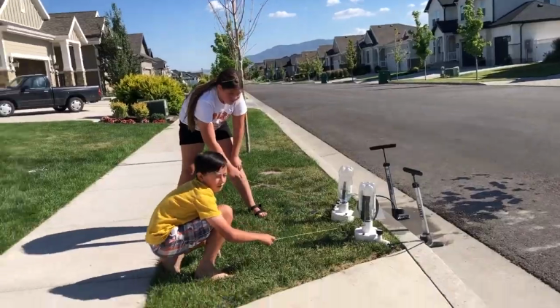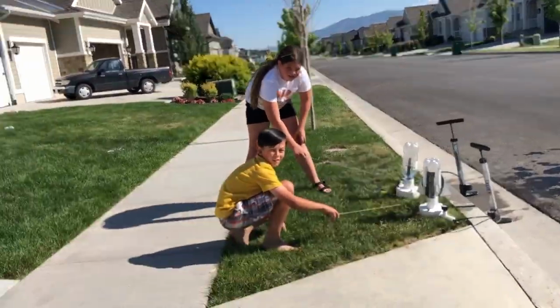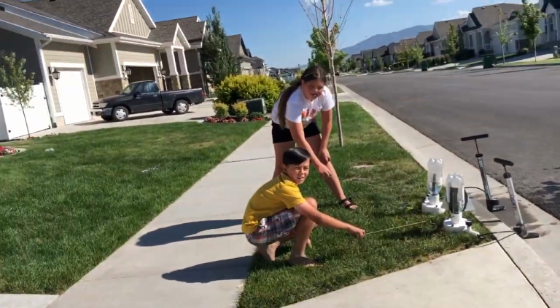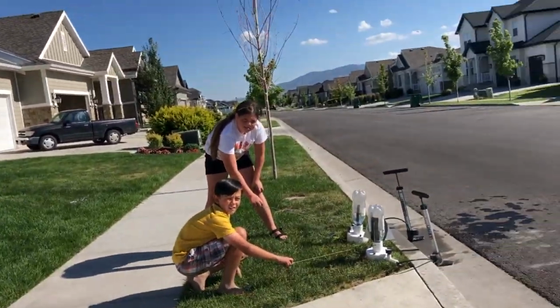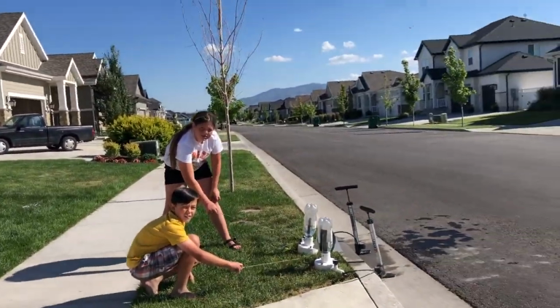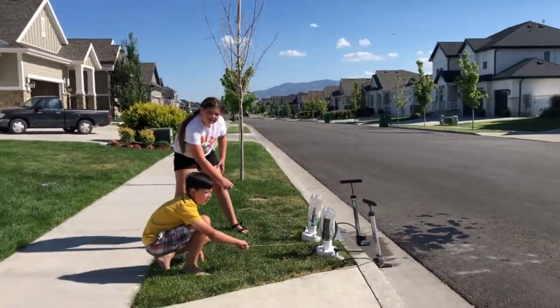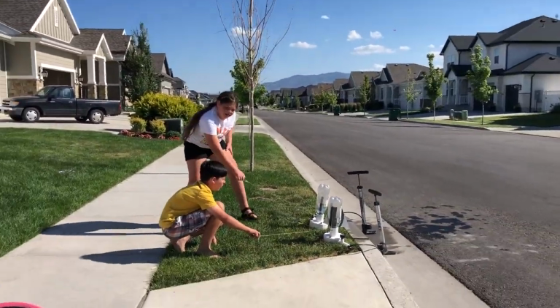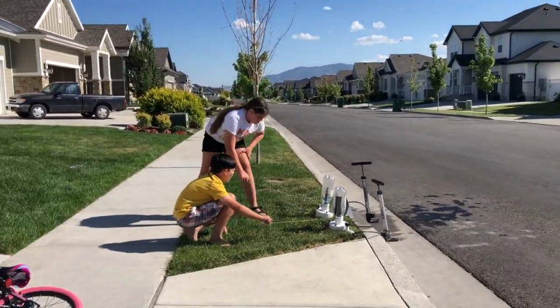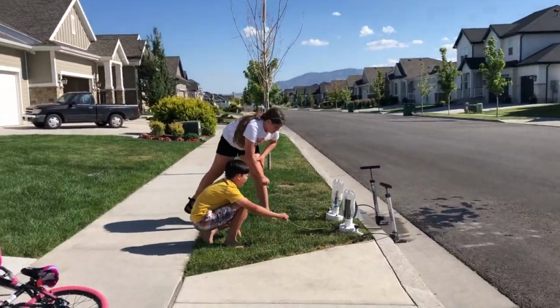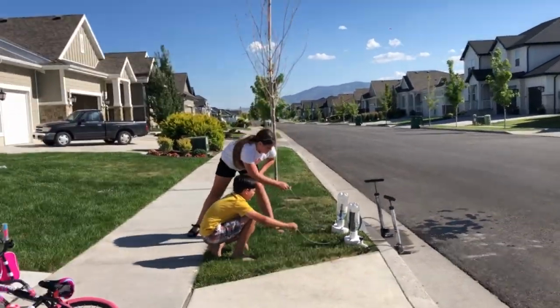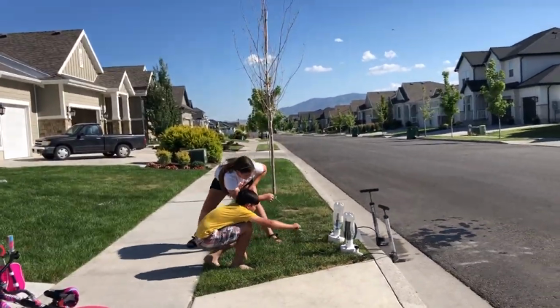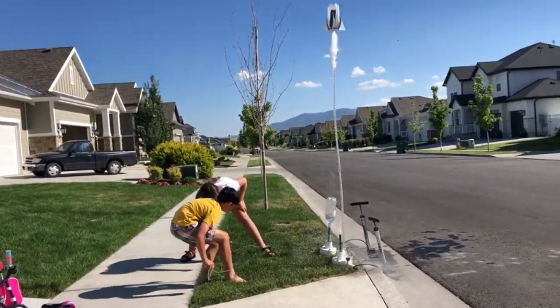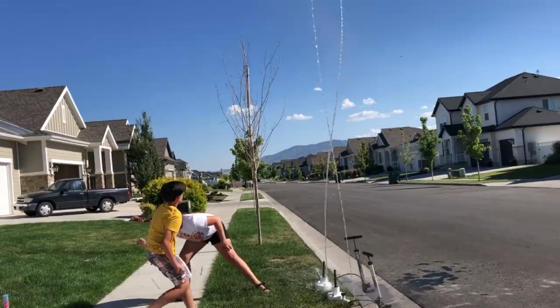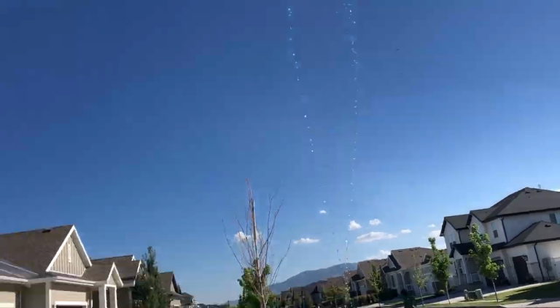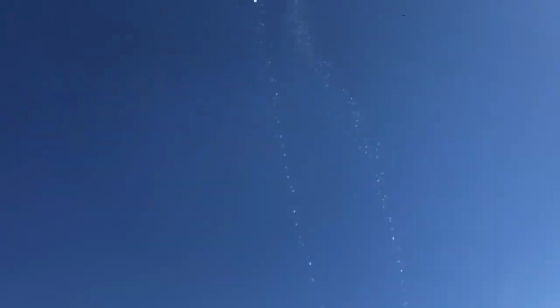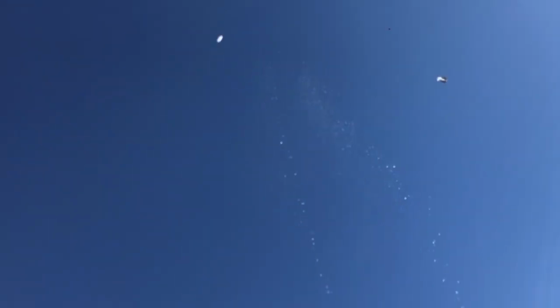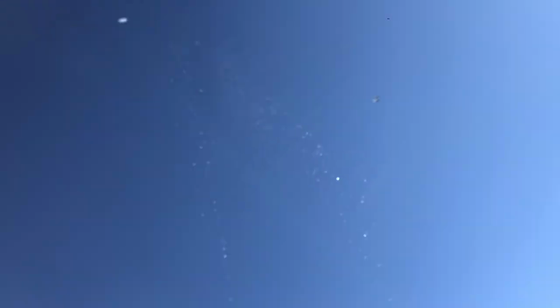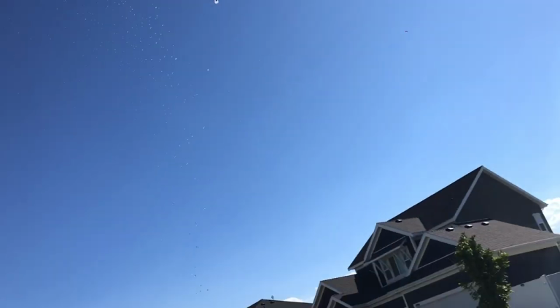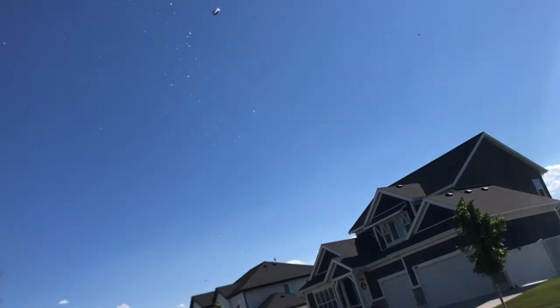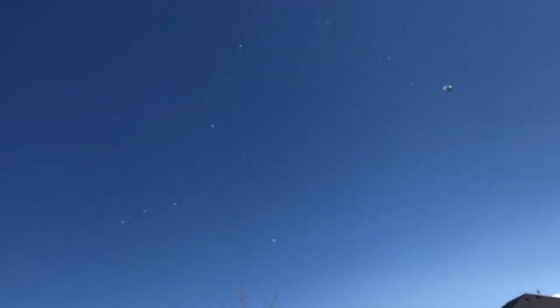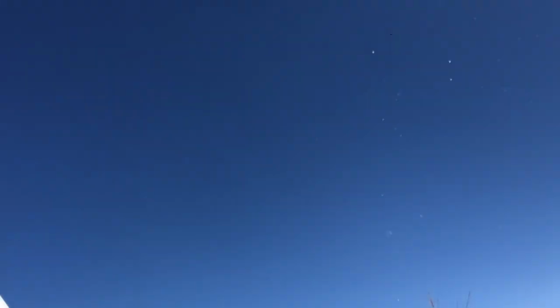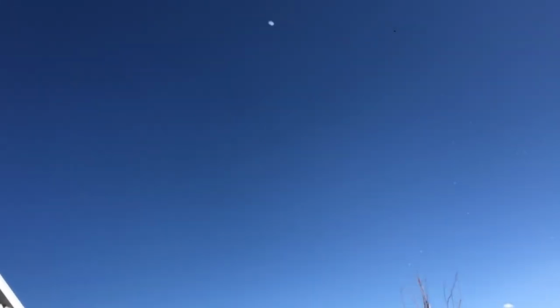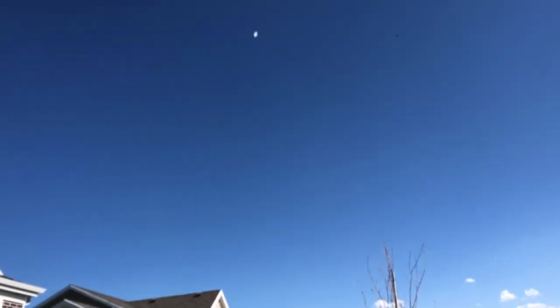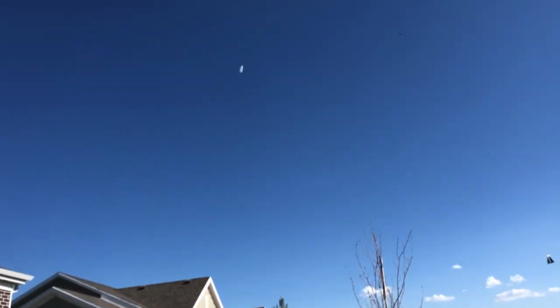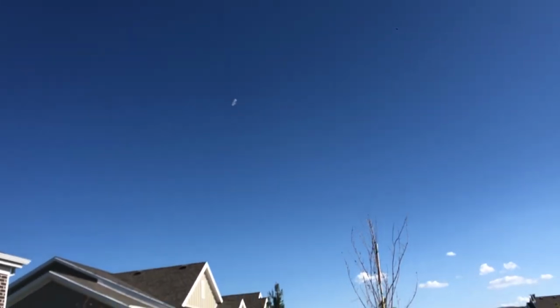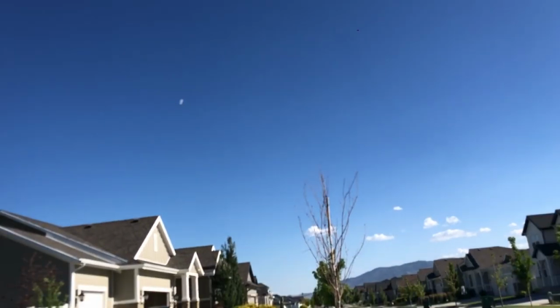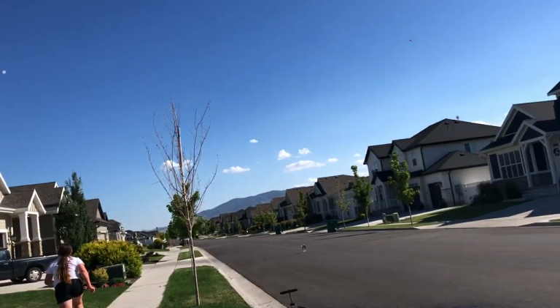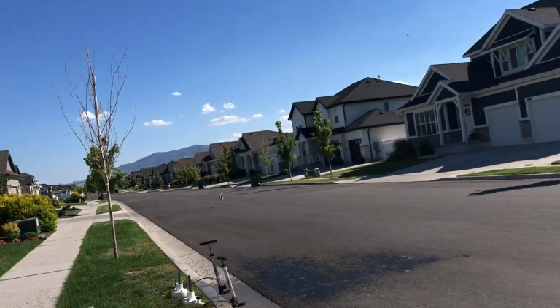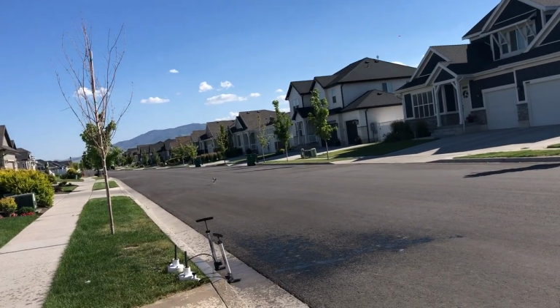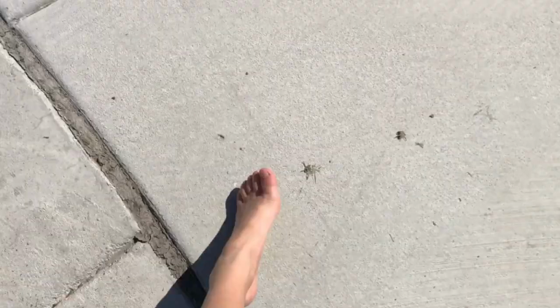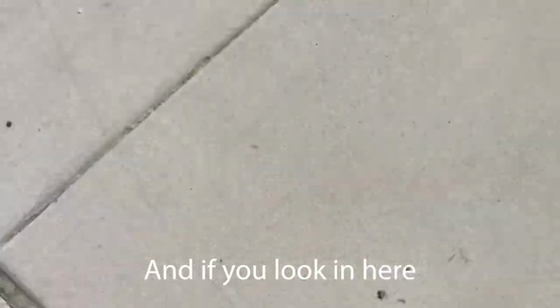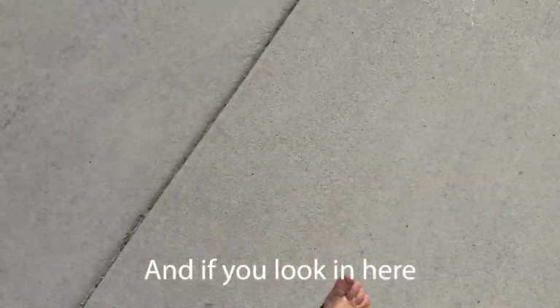Three, two, one, go! Mine went so much higher! Look in here.